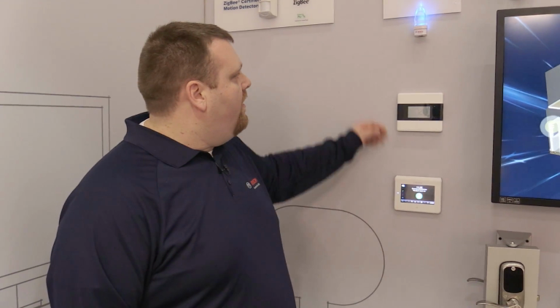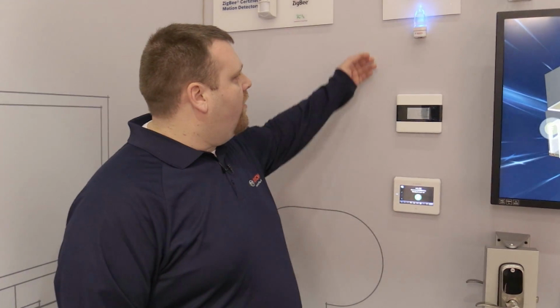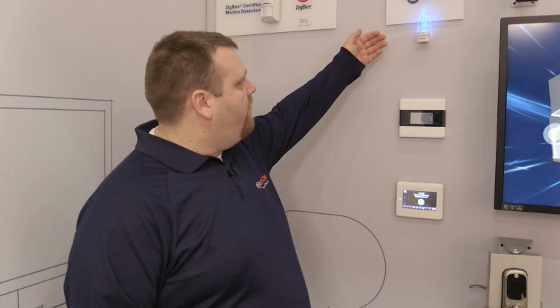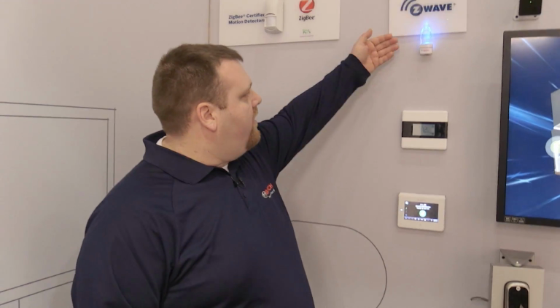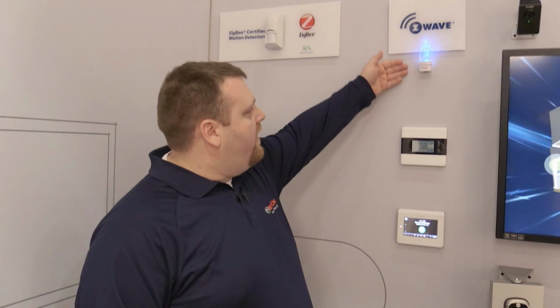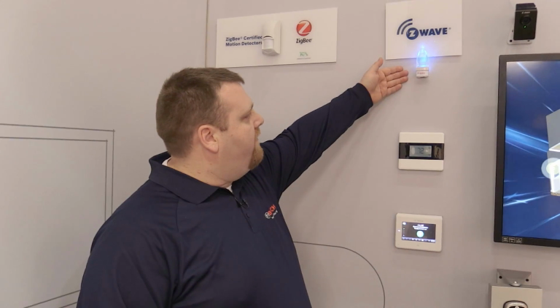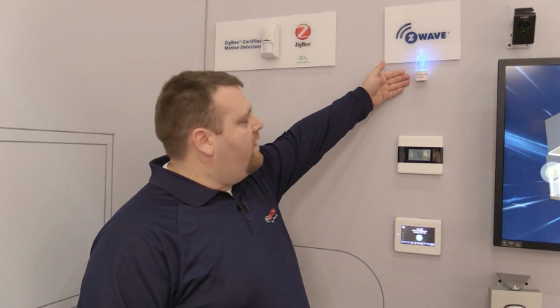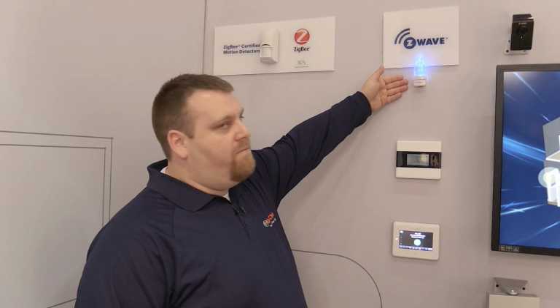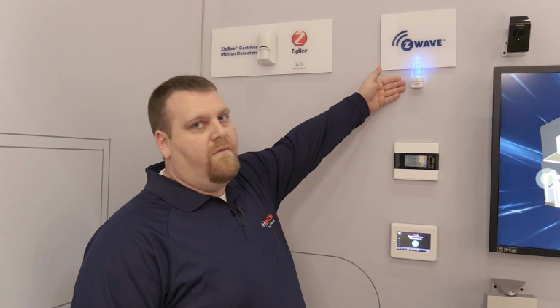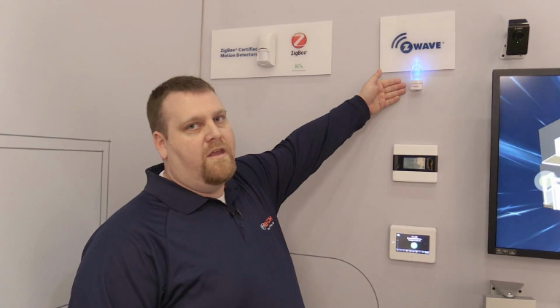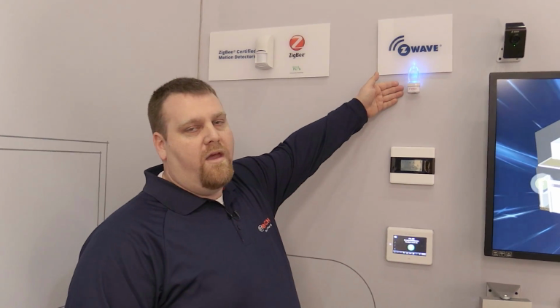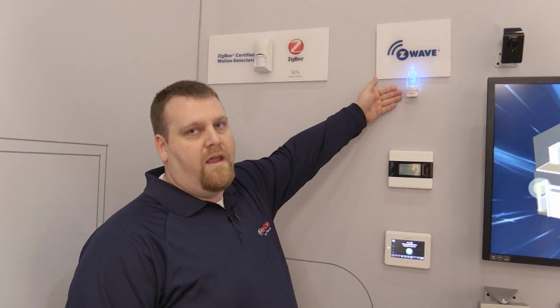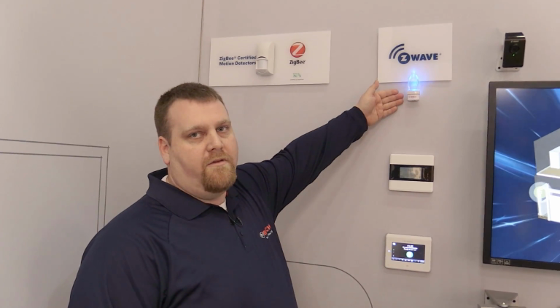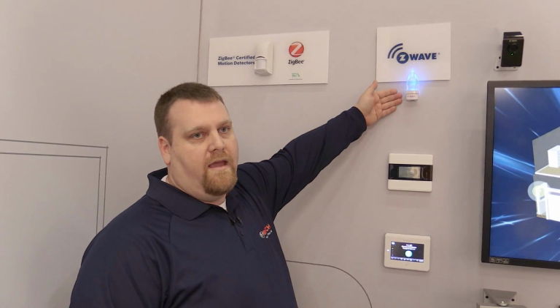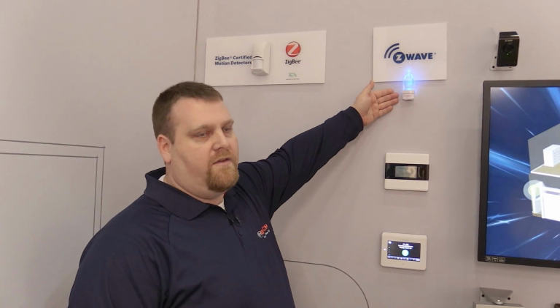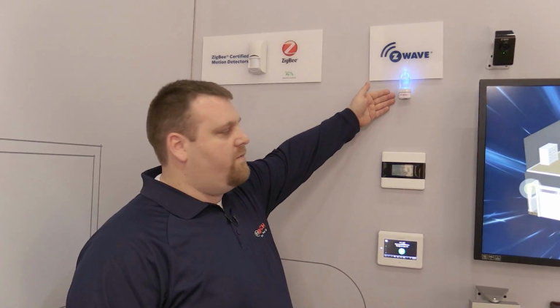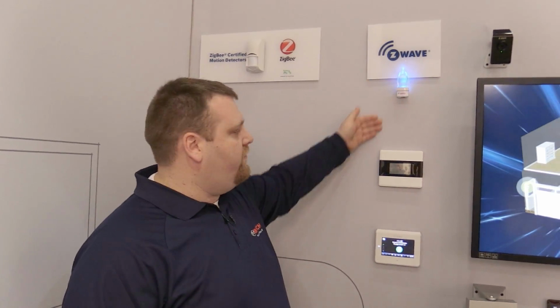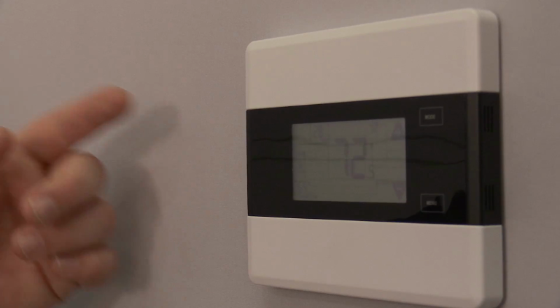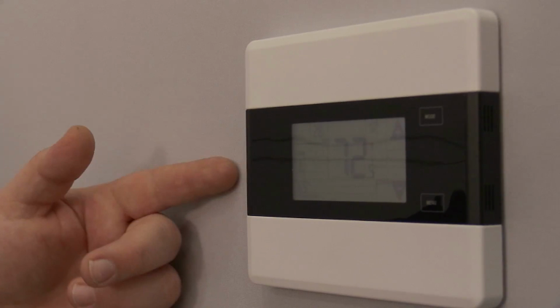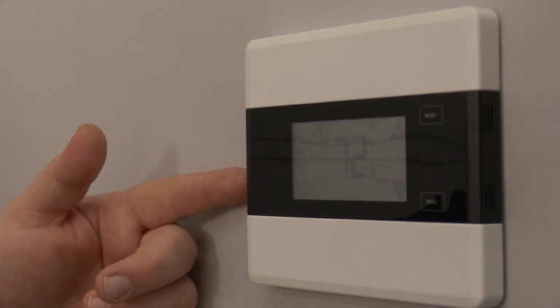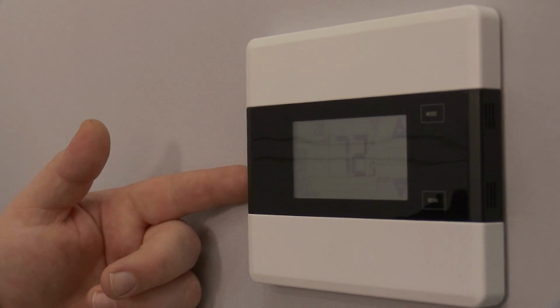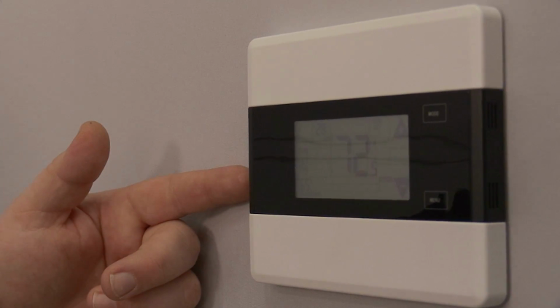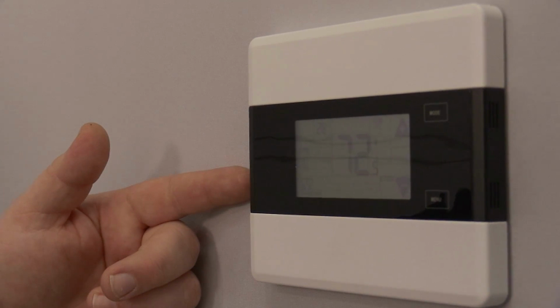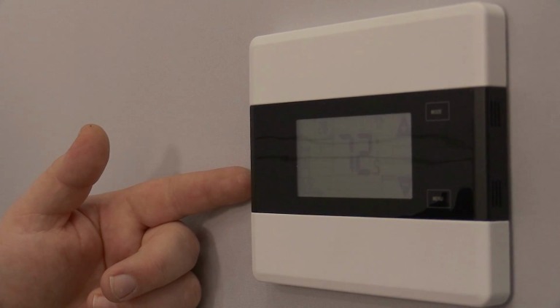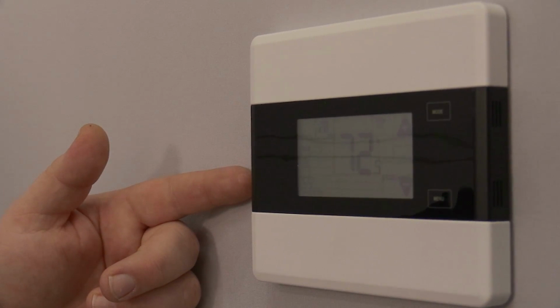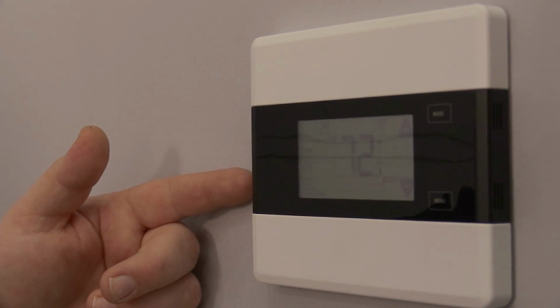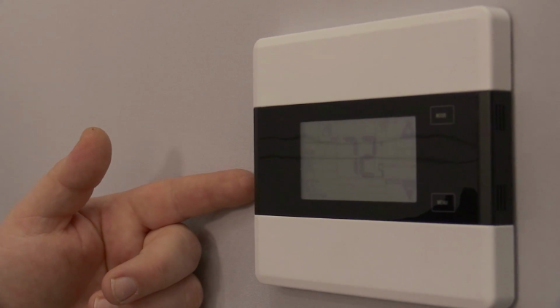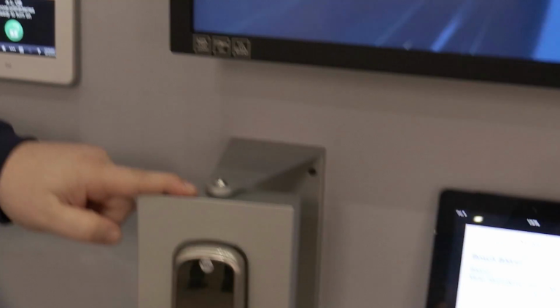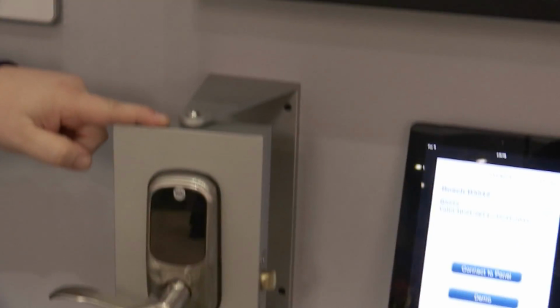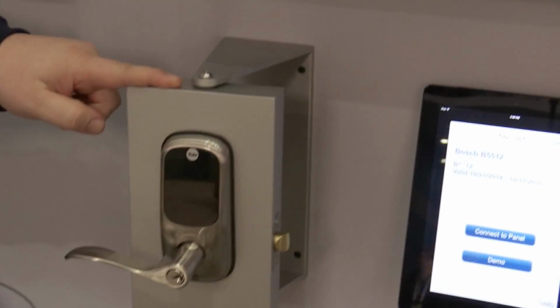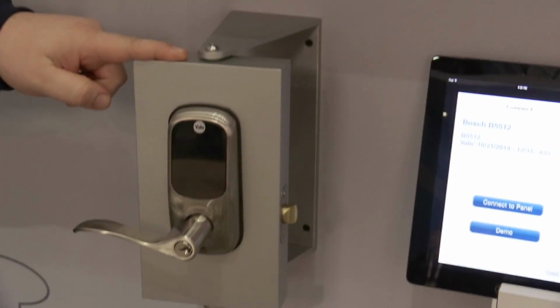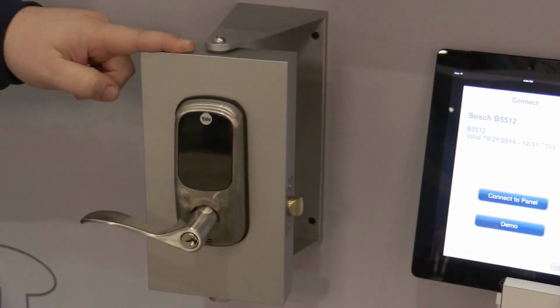So right here we have a Z-Wave enabled AC switch, a Z-Wave enabled thermostat, and a Z-Wave enabled door lock.